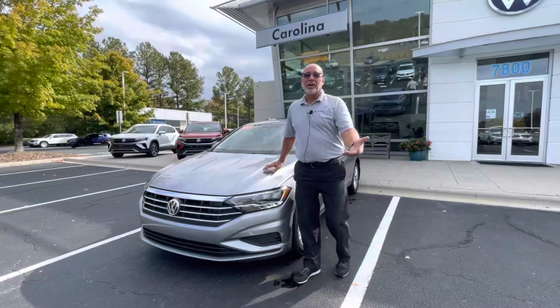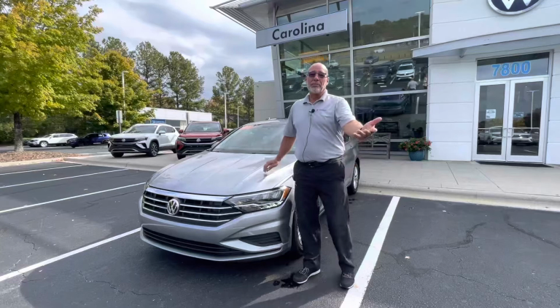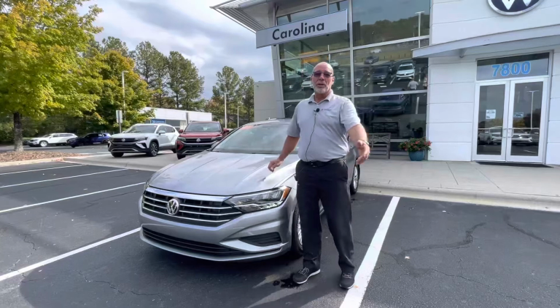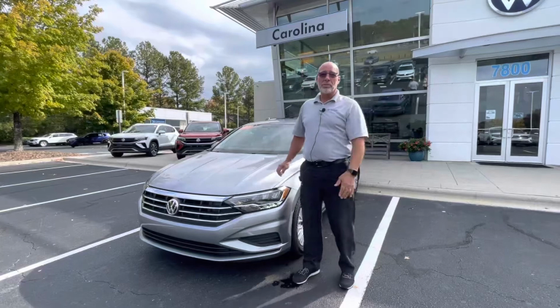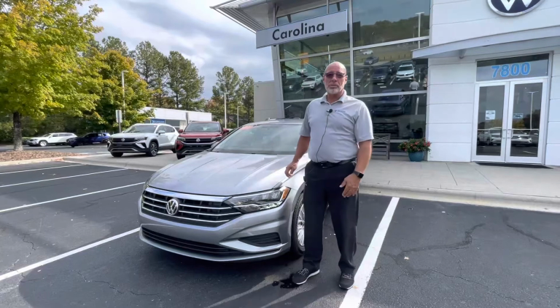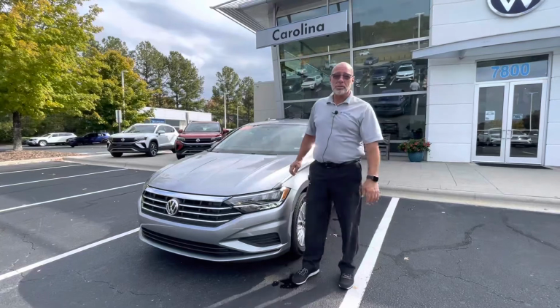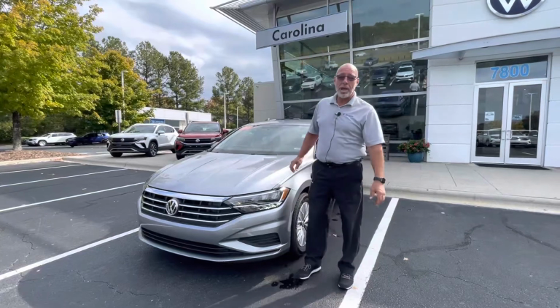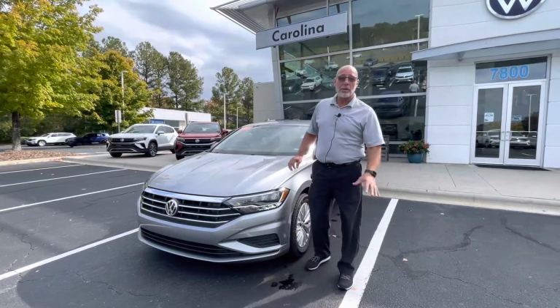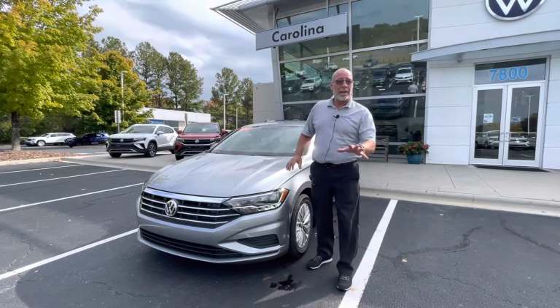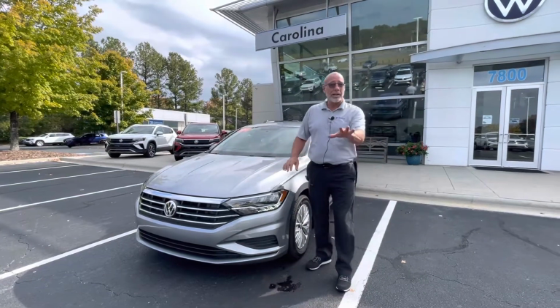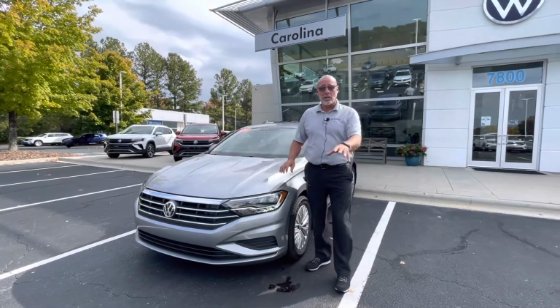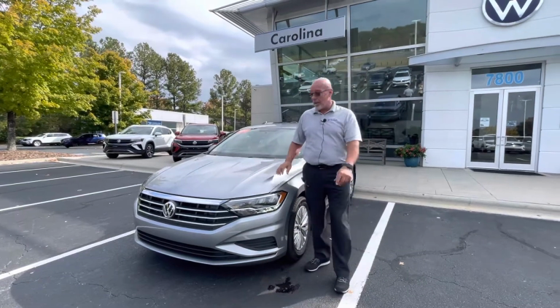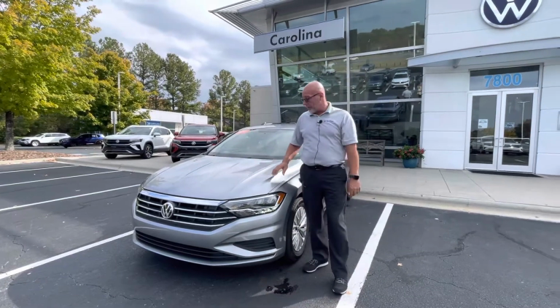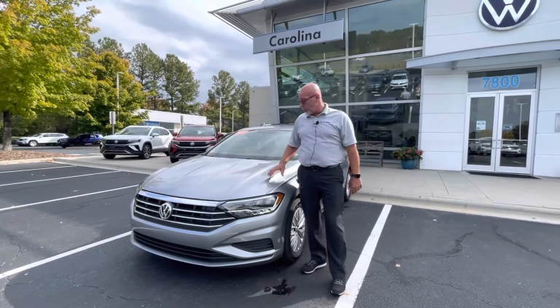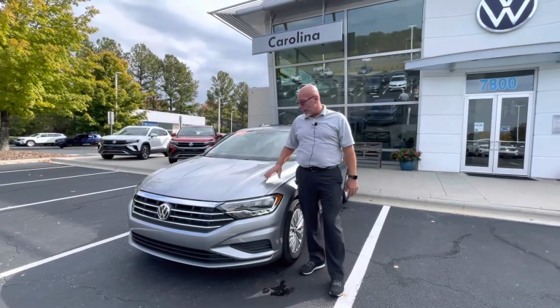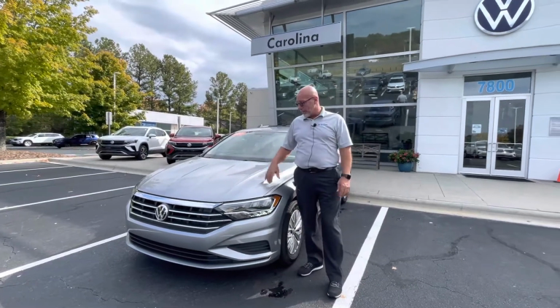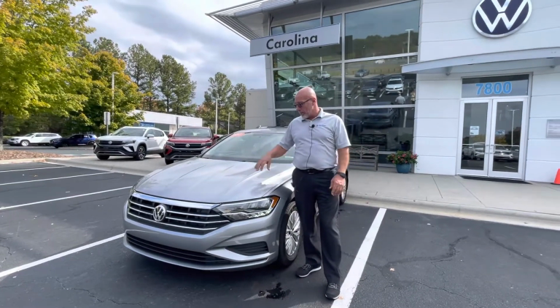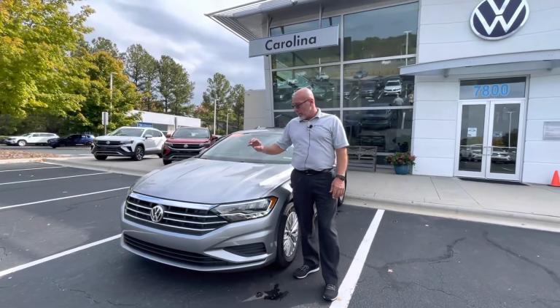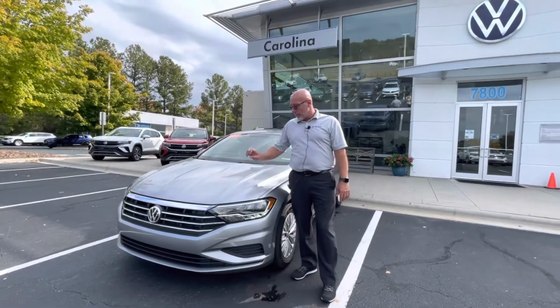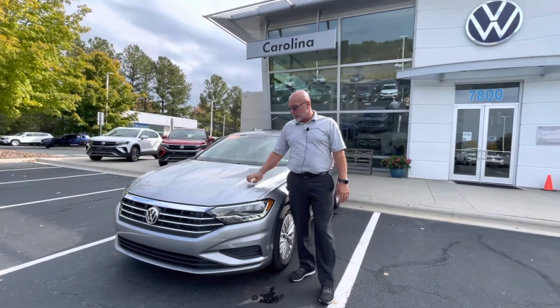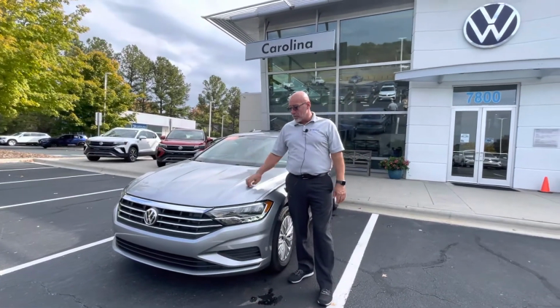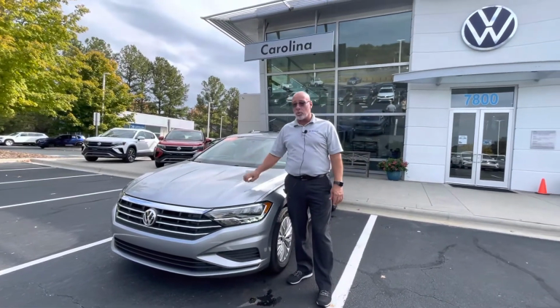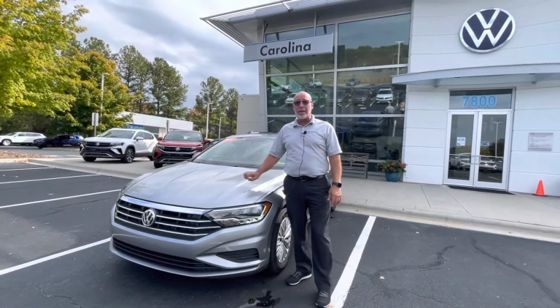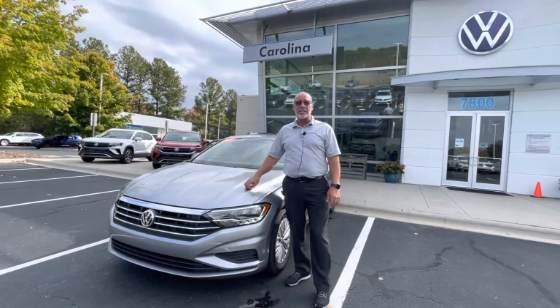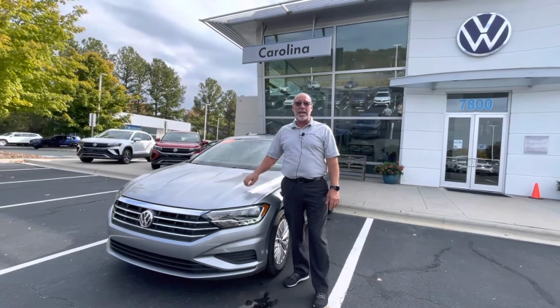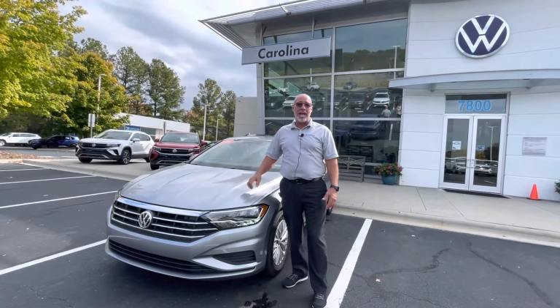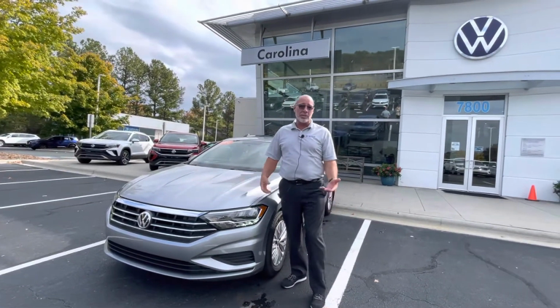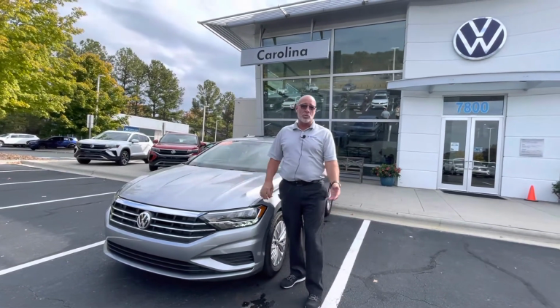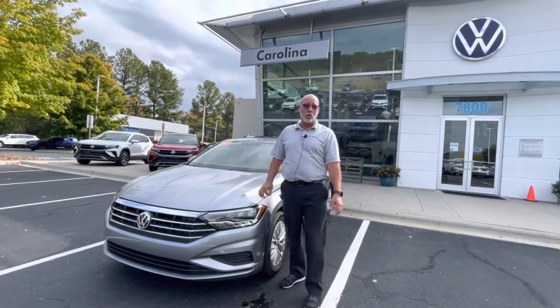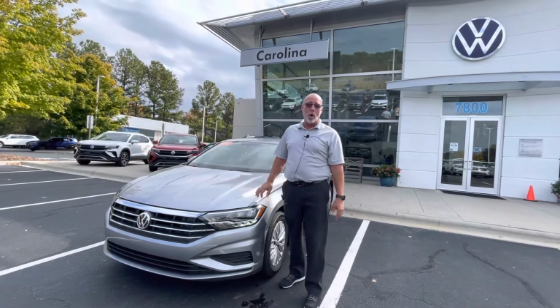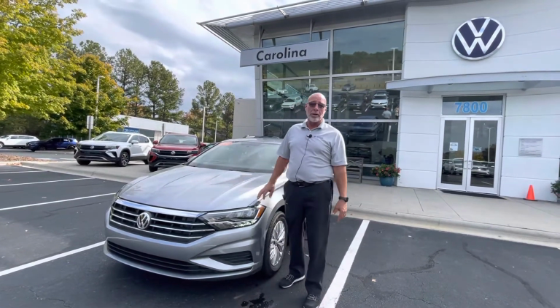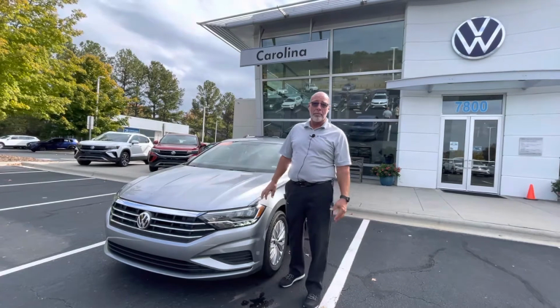Good afternoon Mr. Estrada, Craig of Carolina Volkswagen. This is the 2020 Jetta S that you inquired about.